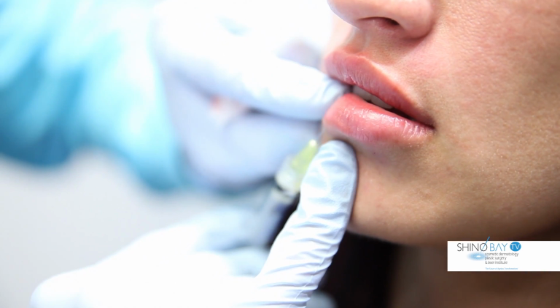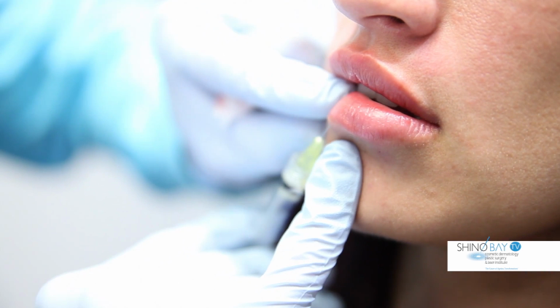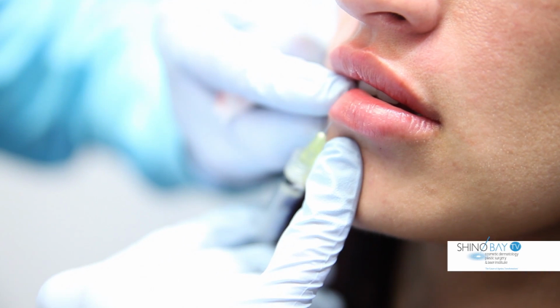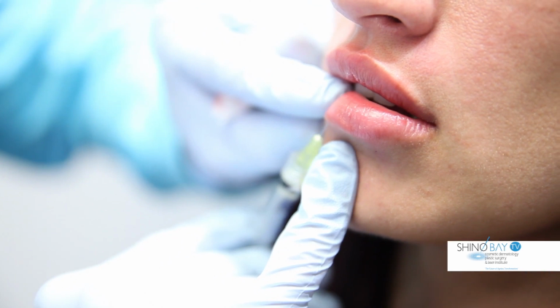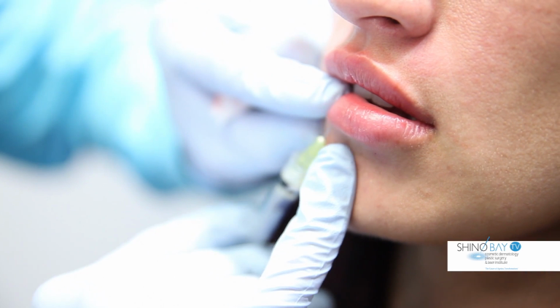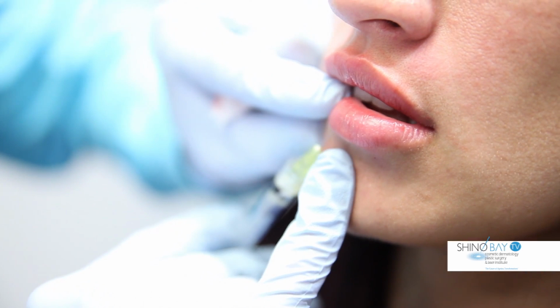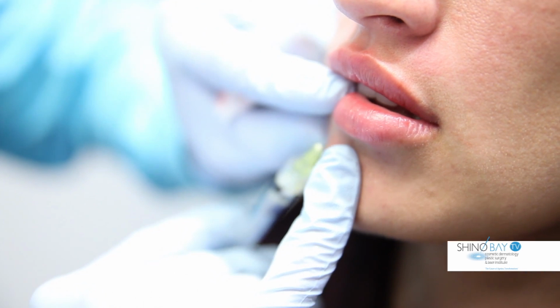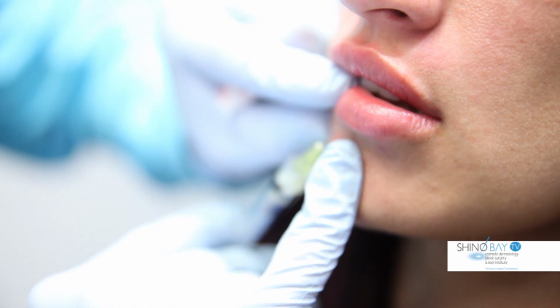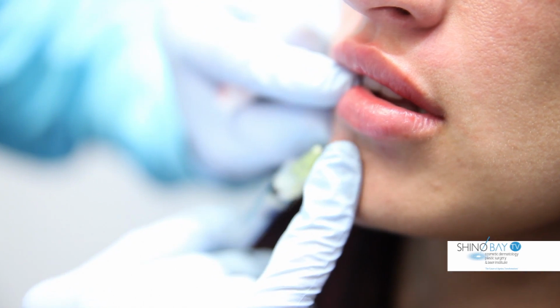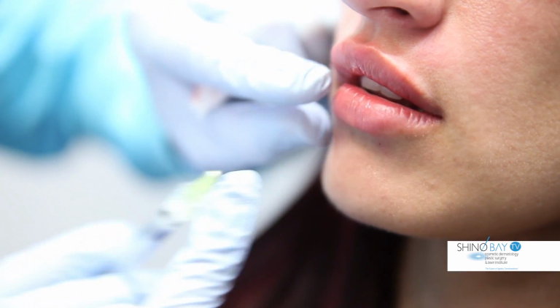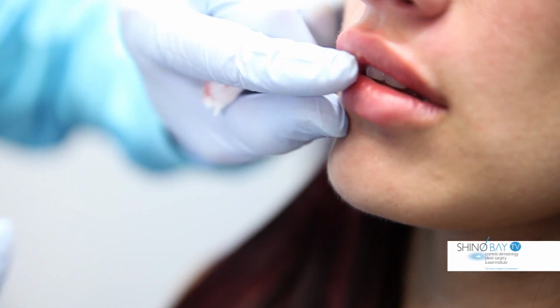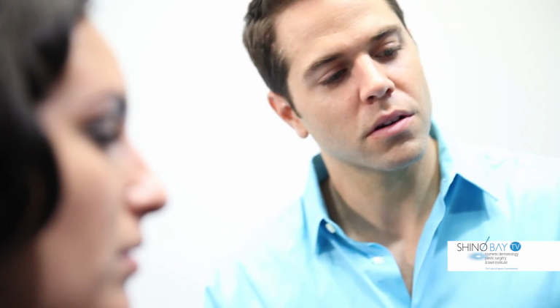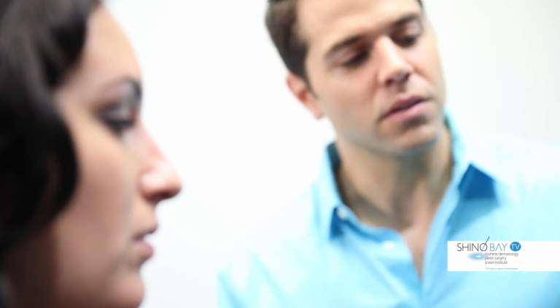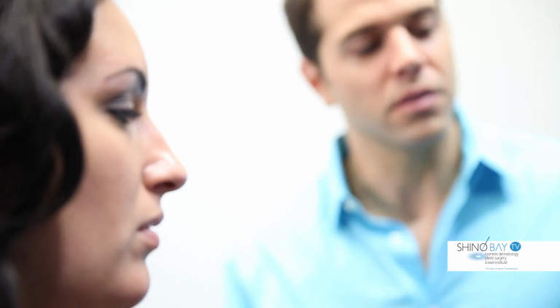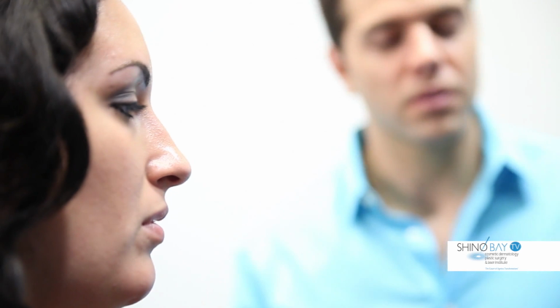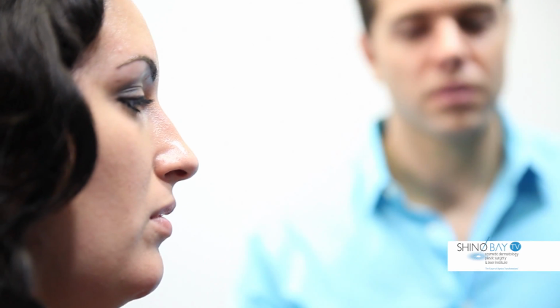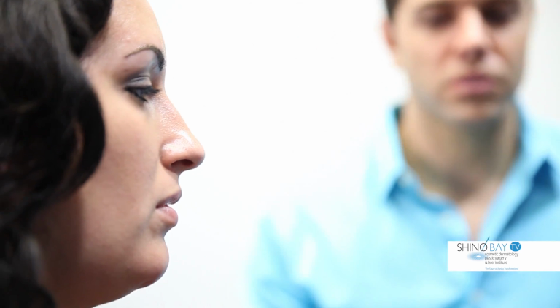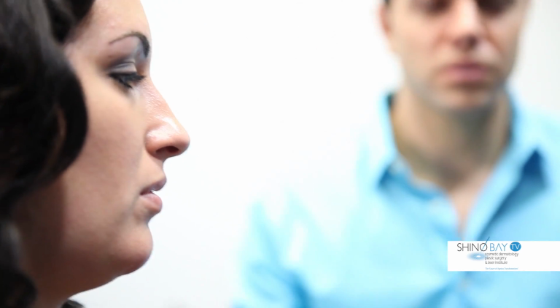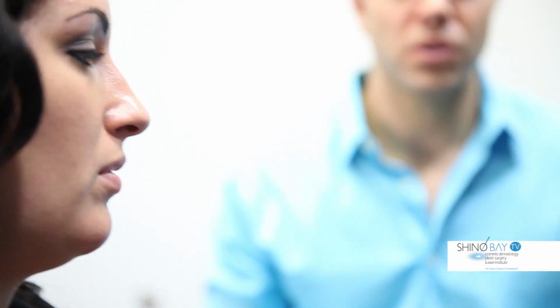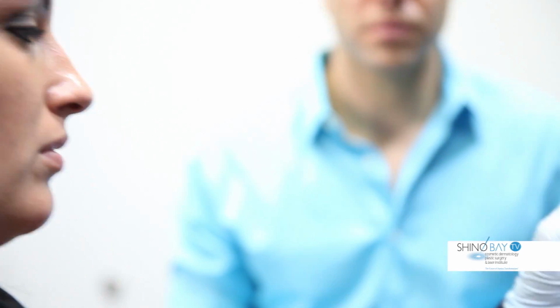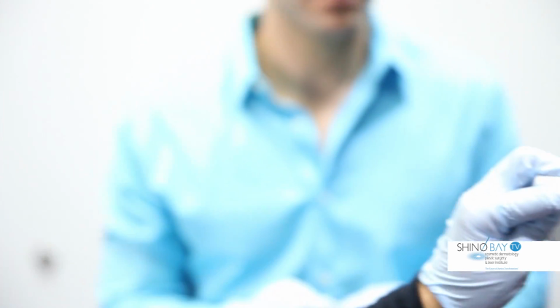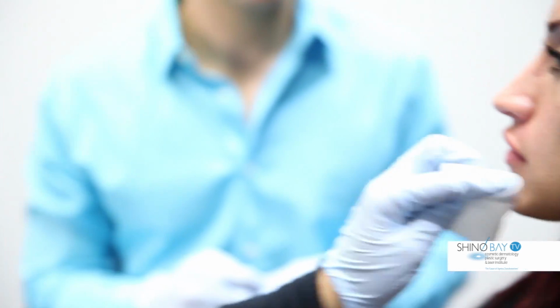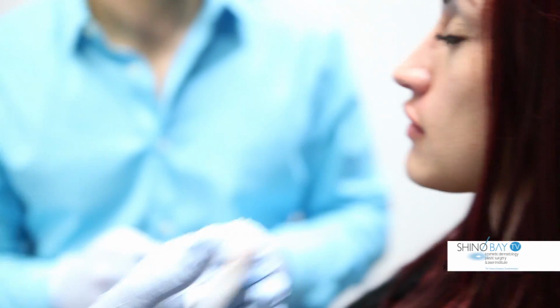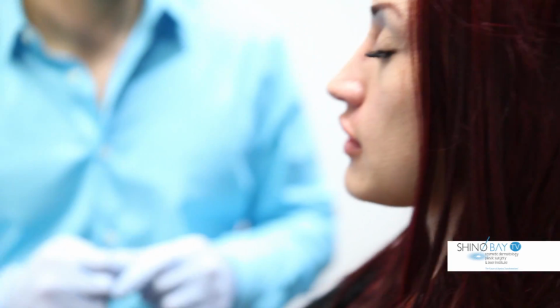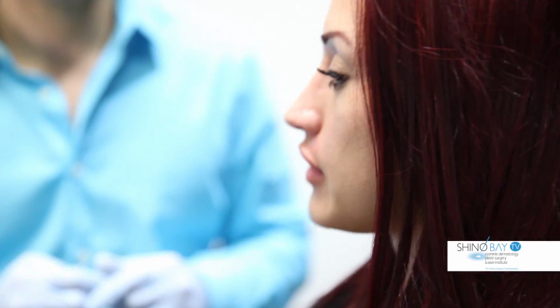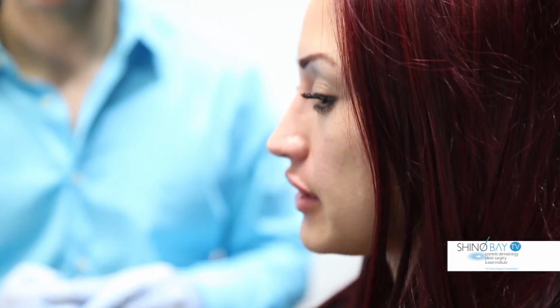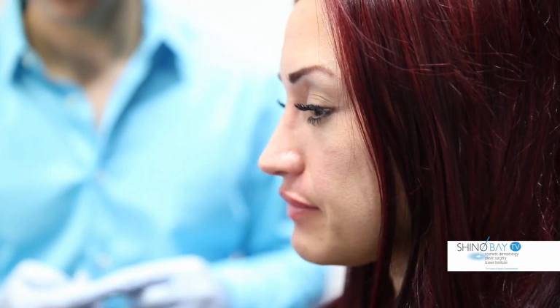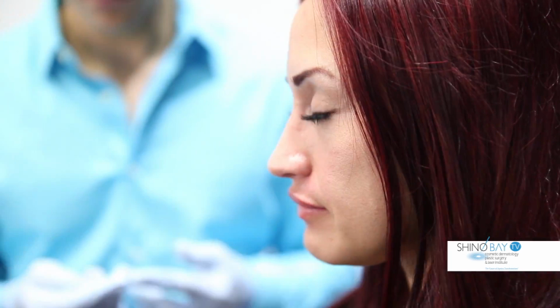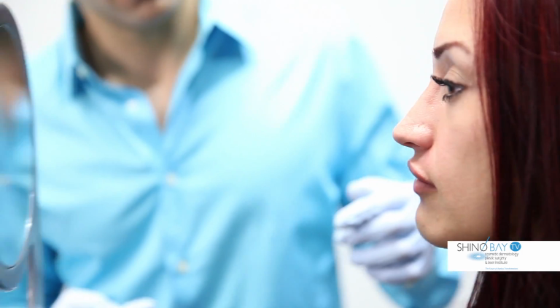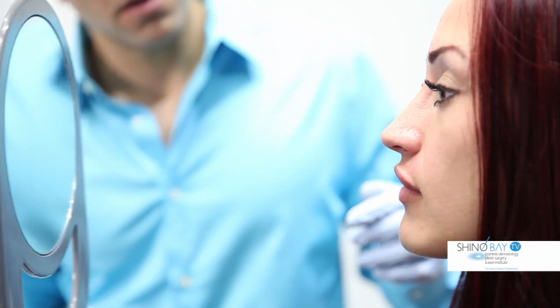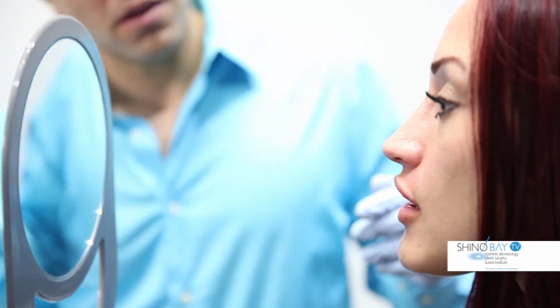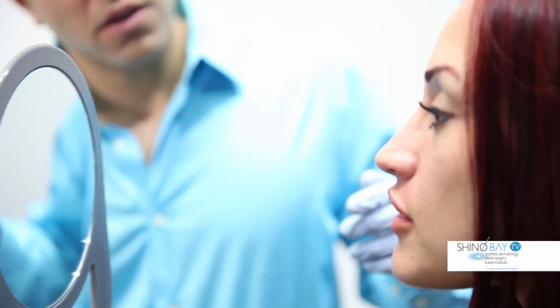Side effects include swelling for a few days and rarely mild bruising, but it is otherwise very well tolerated.